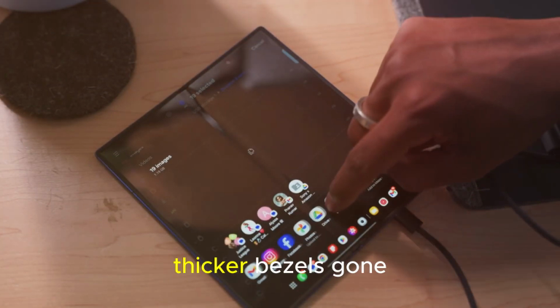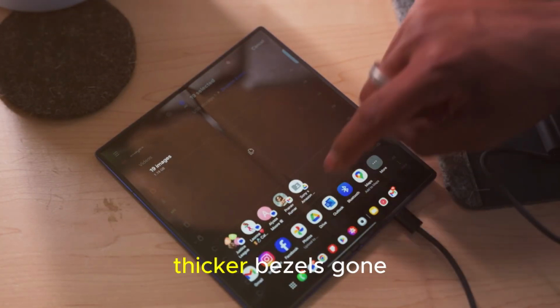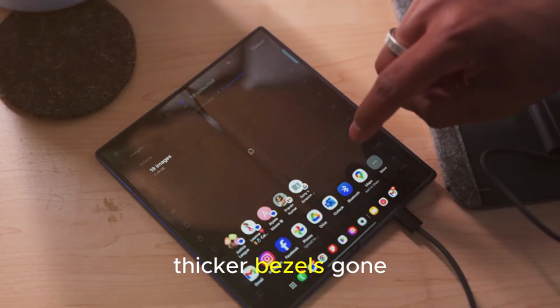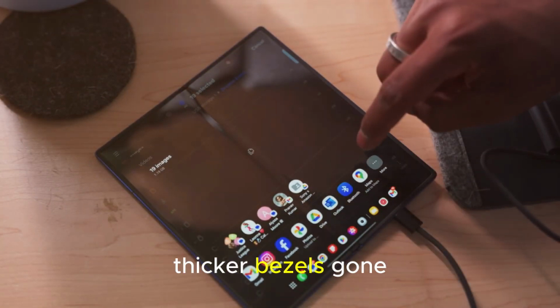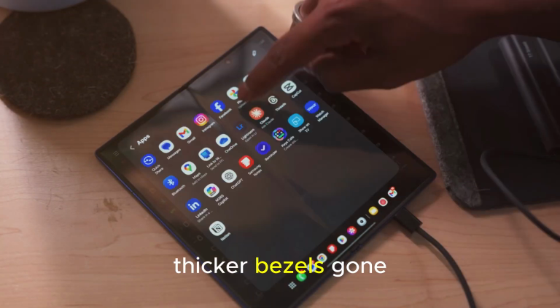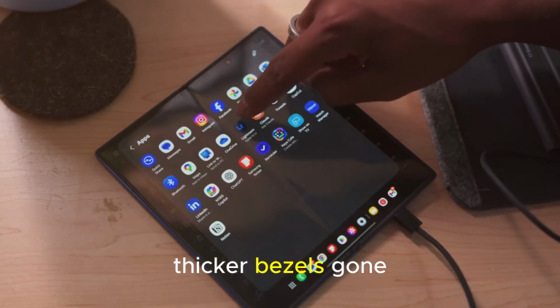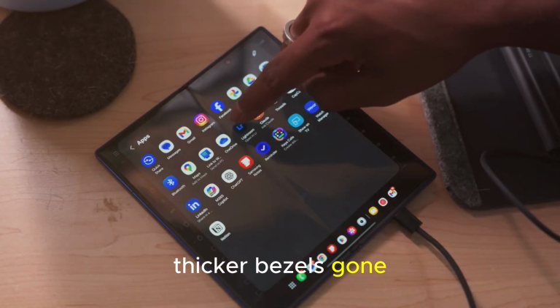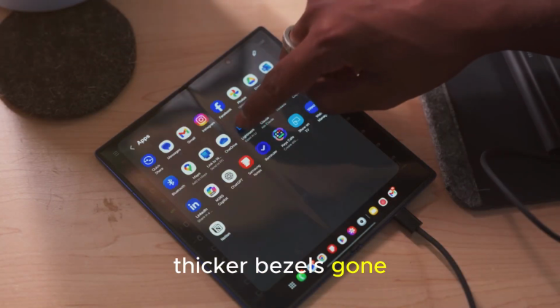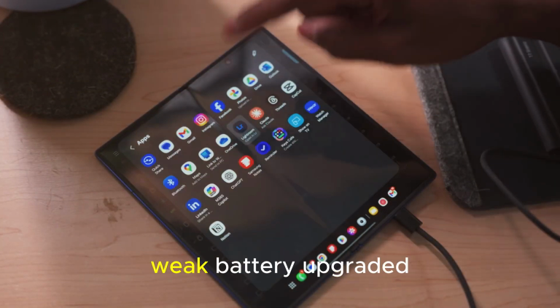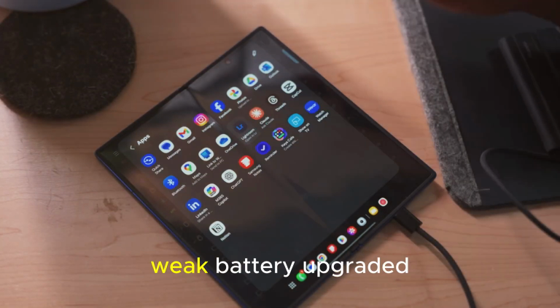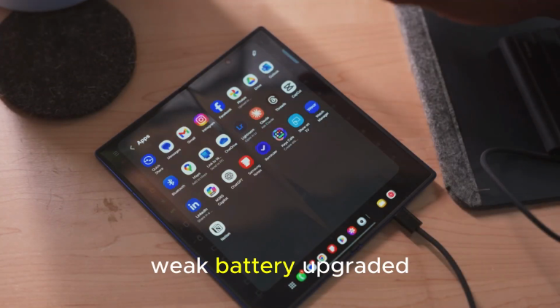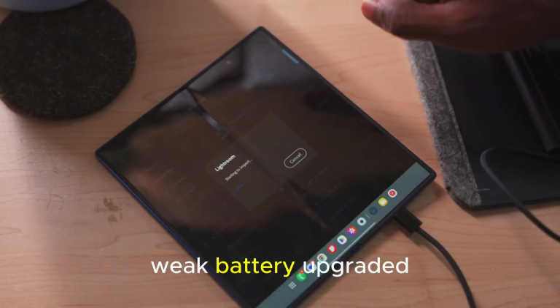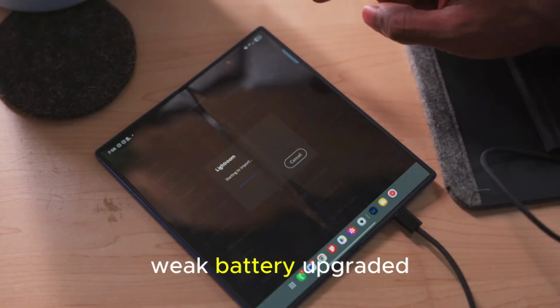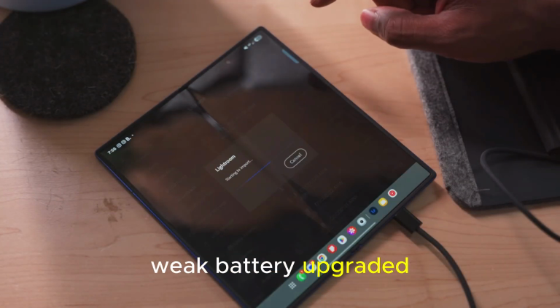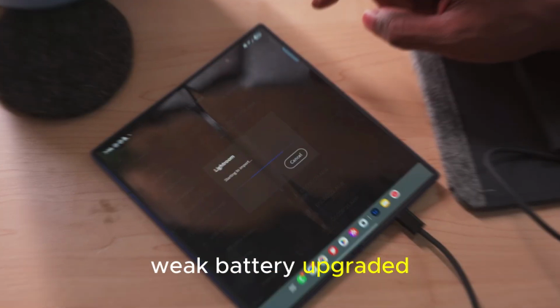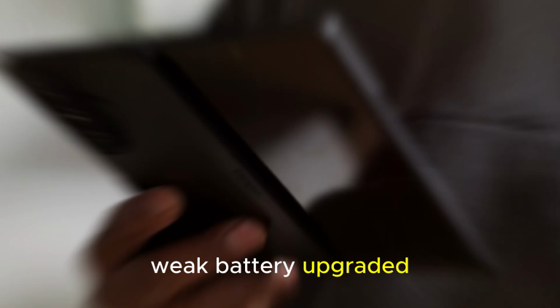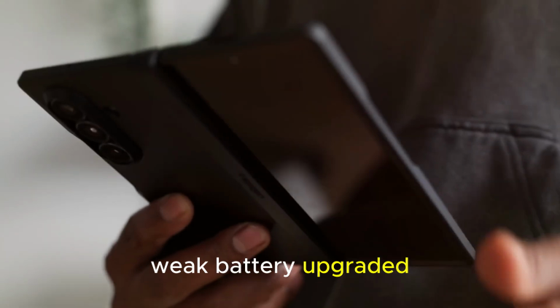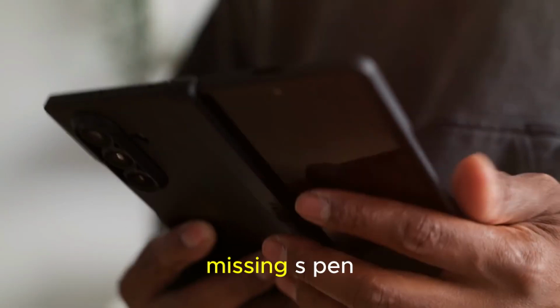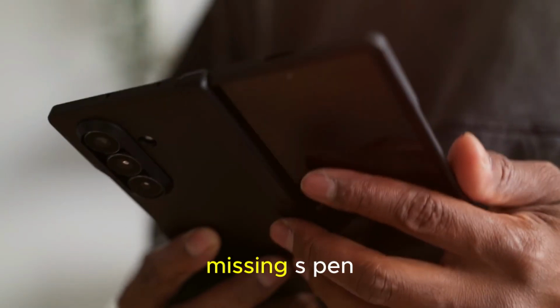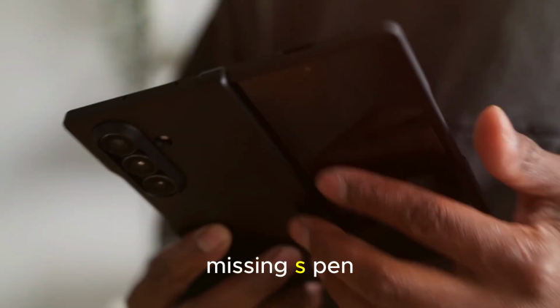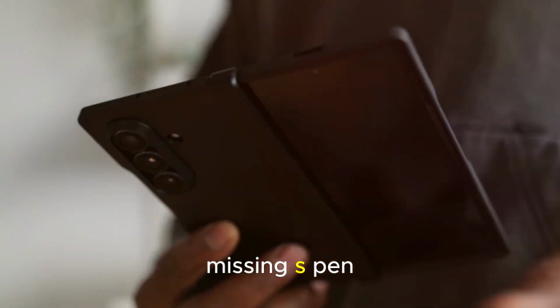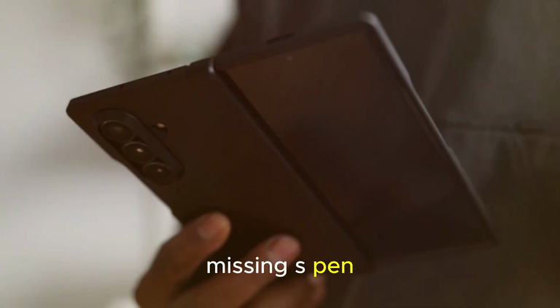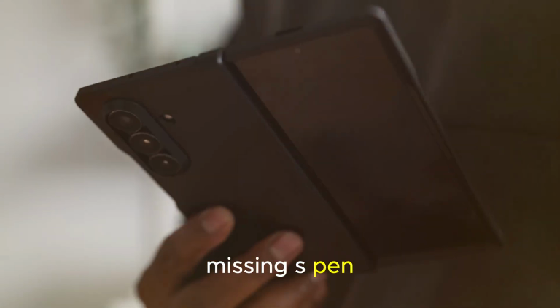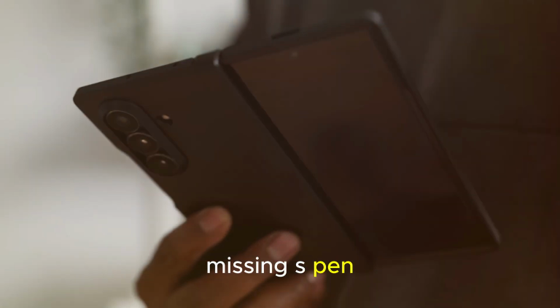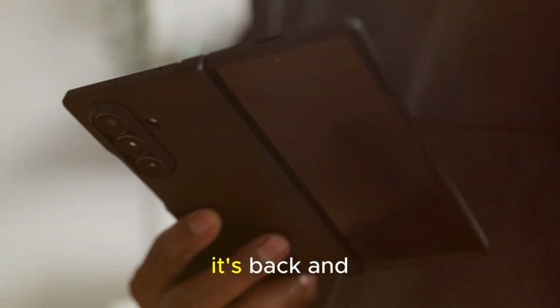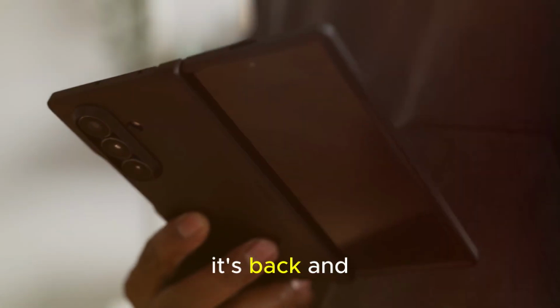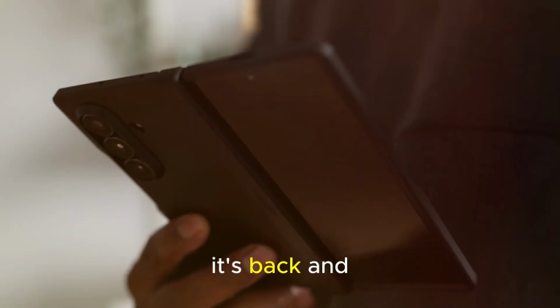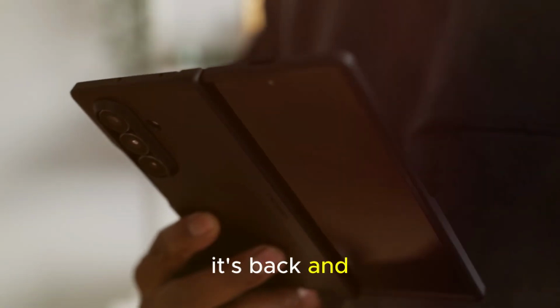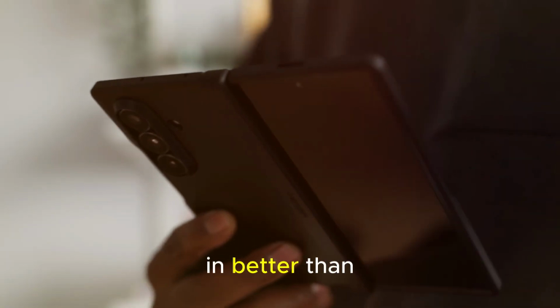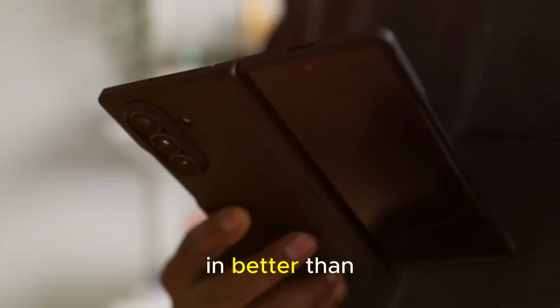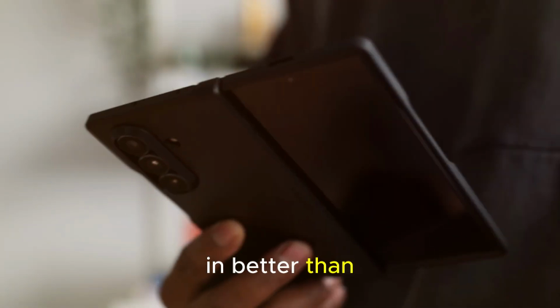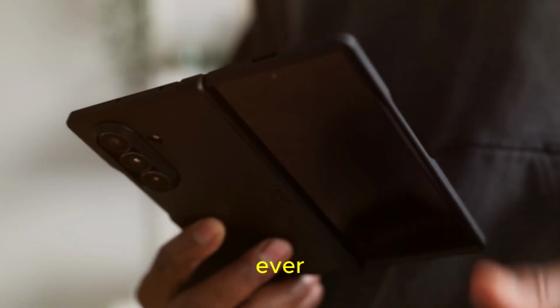Thicker bezels? Gone. Weak battery? Upgraded. Missing S Pen? It's back and better than ever.